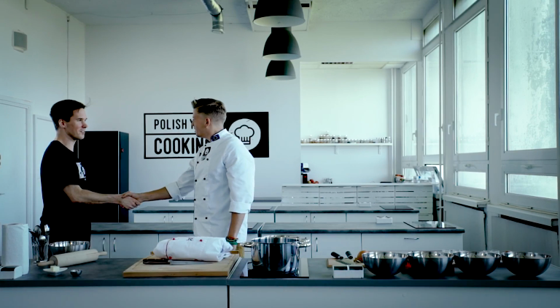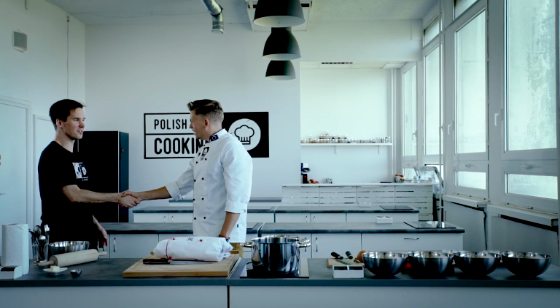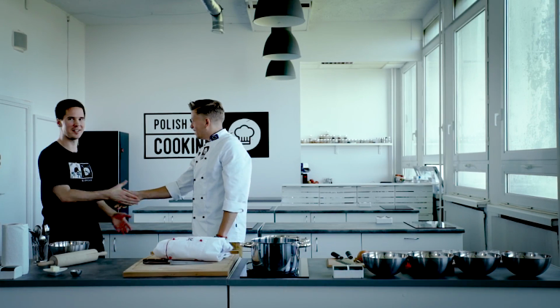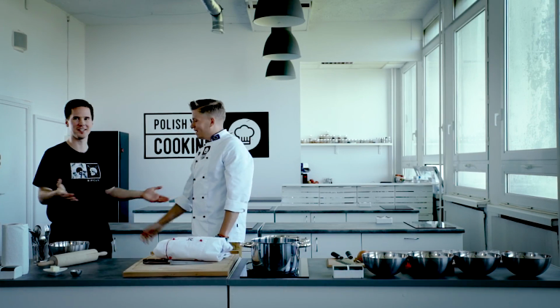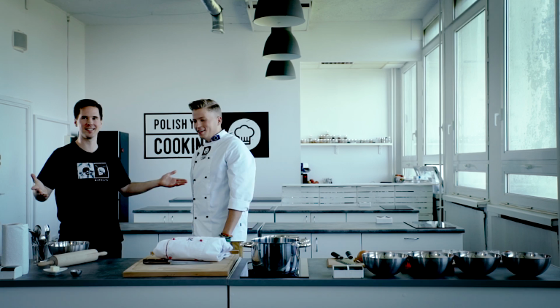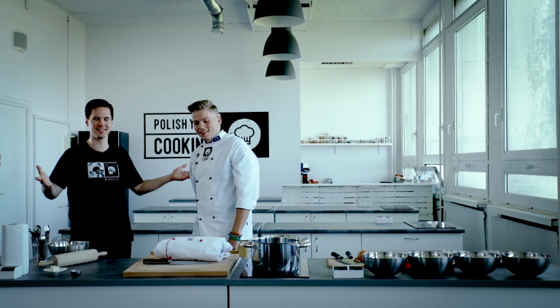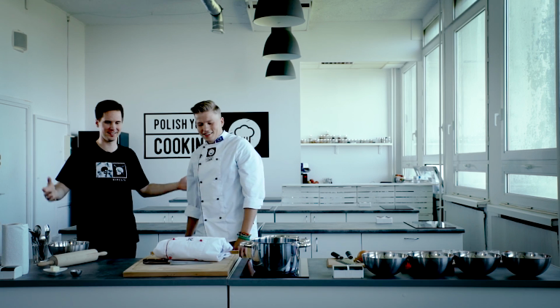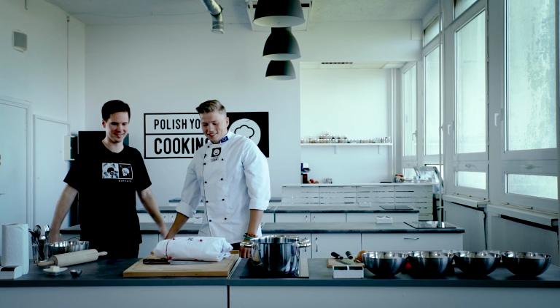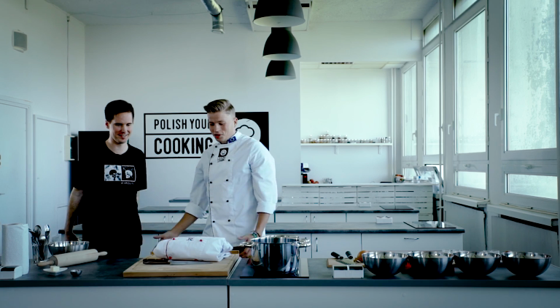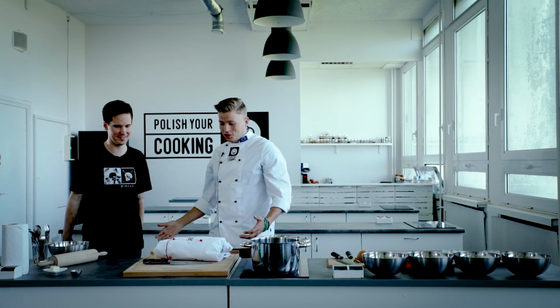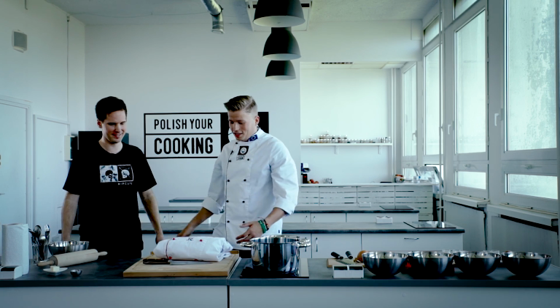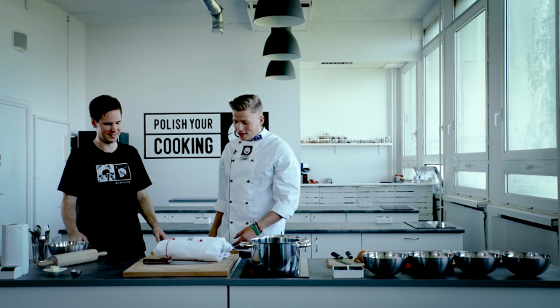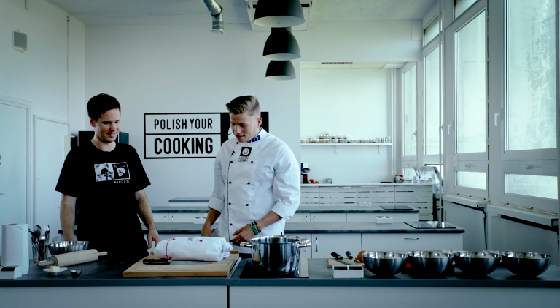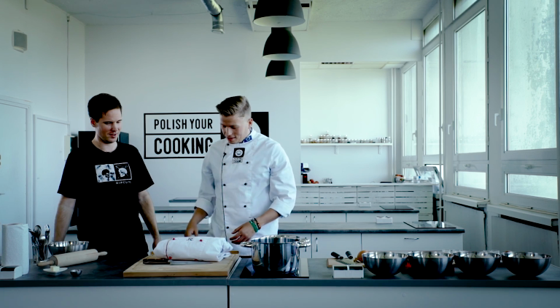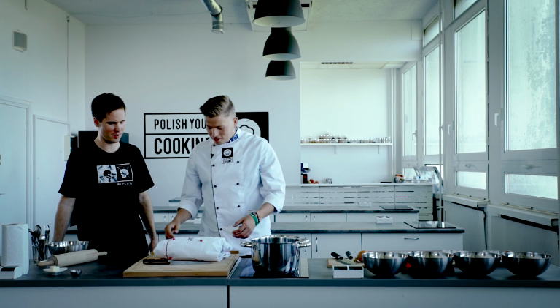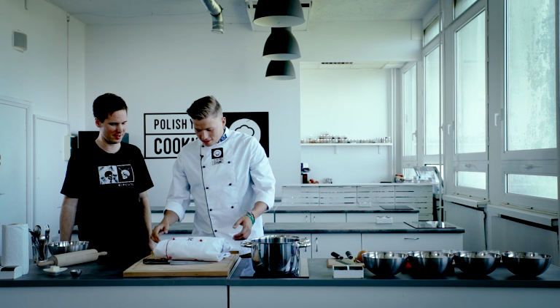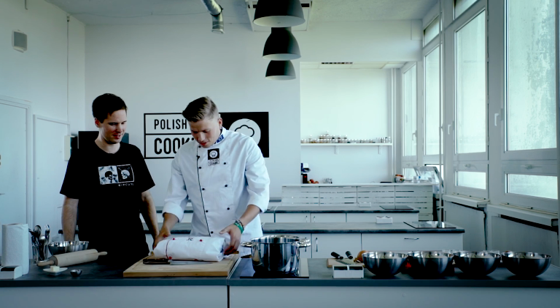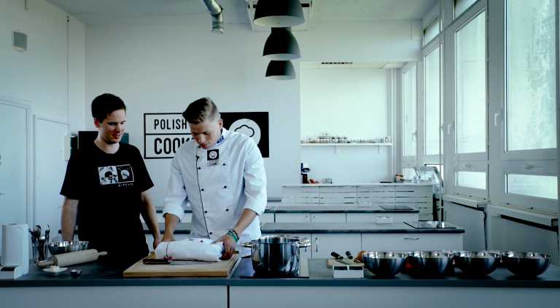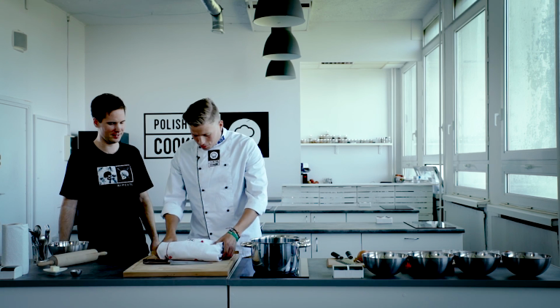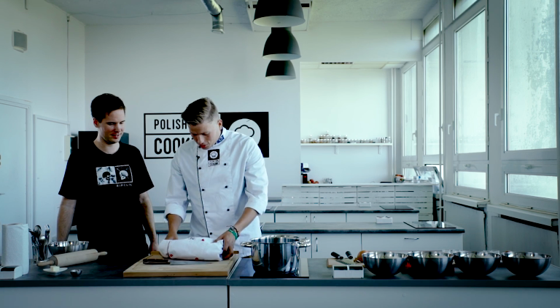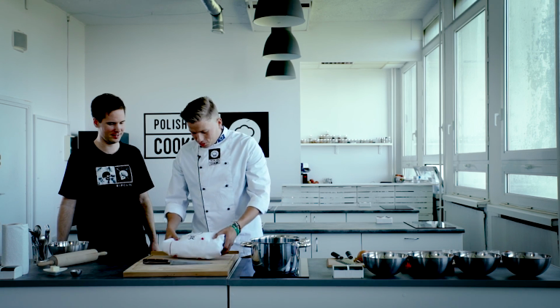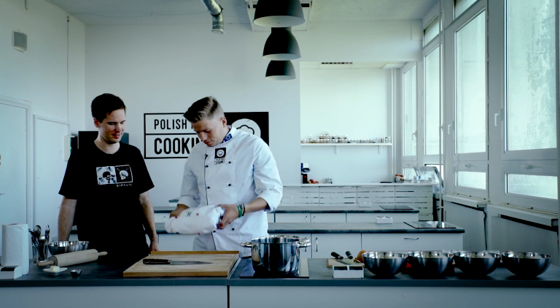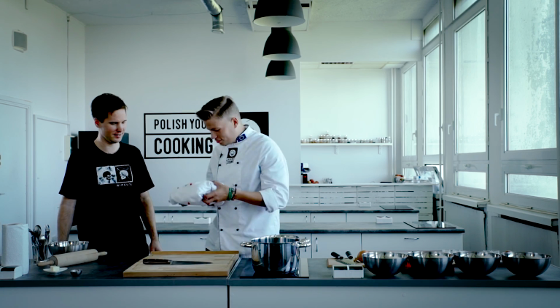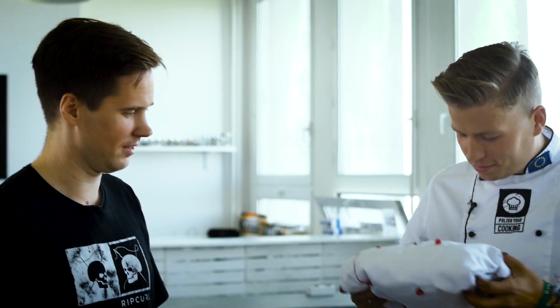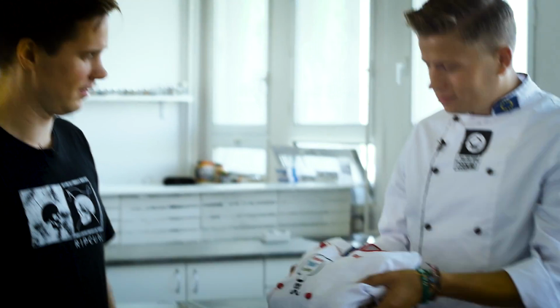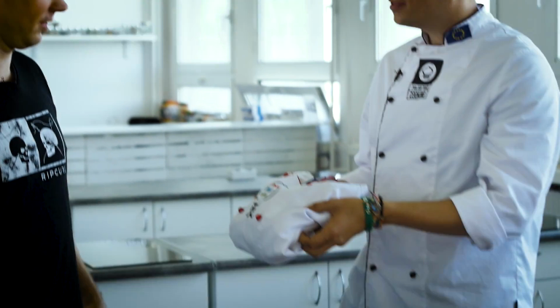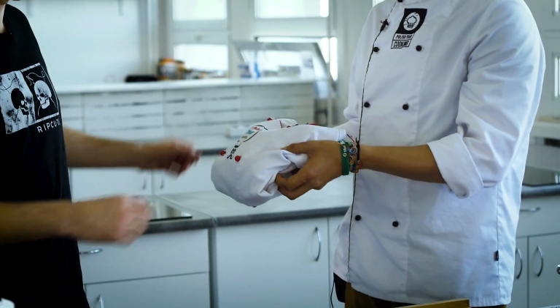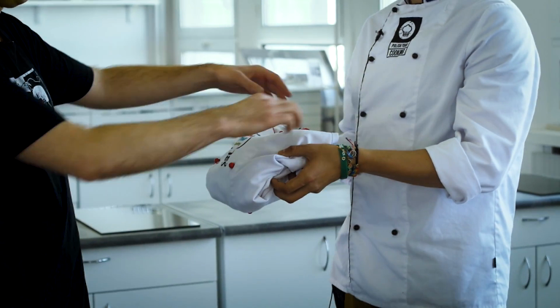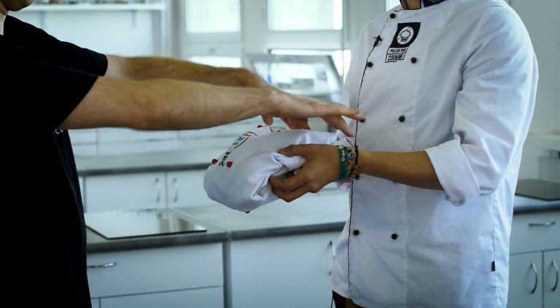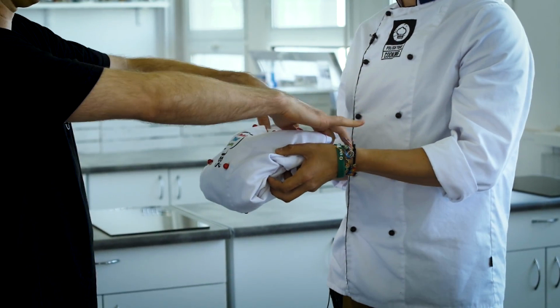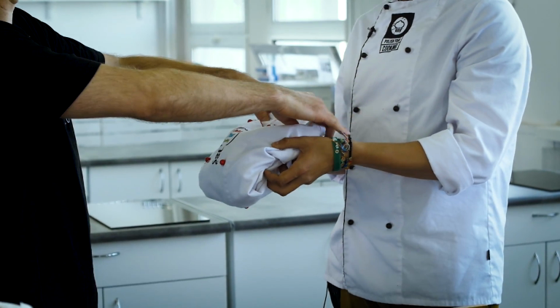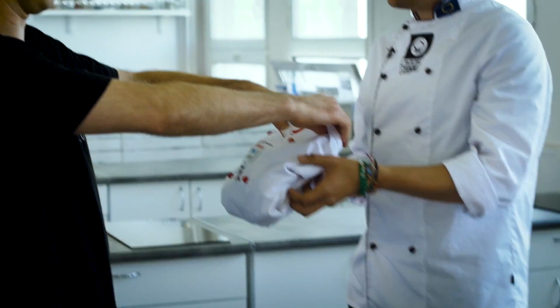So this is your kitchen? It is. We're going to cook today. But before we do, there's something for you.